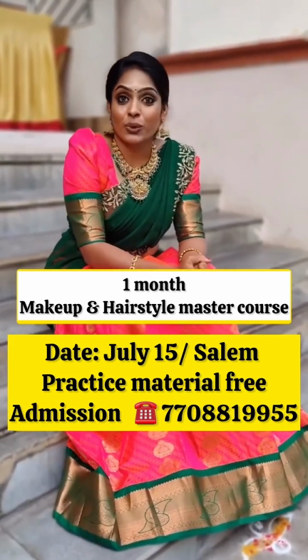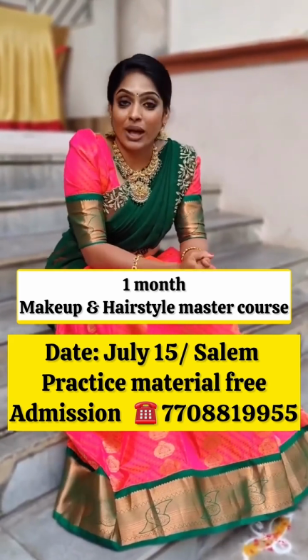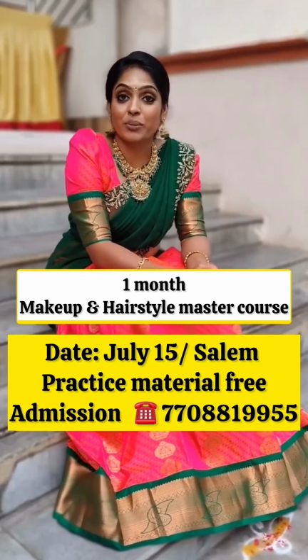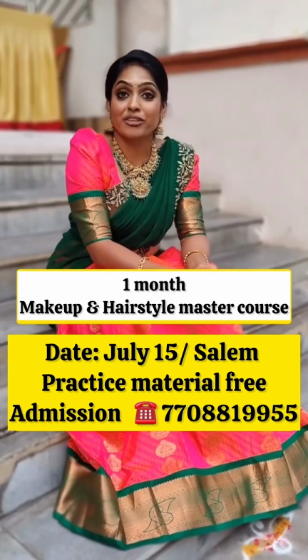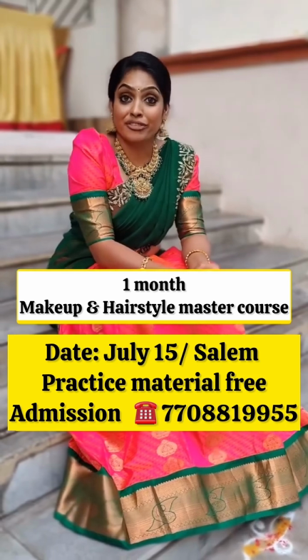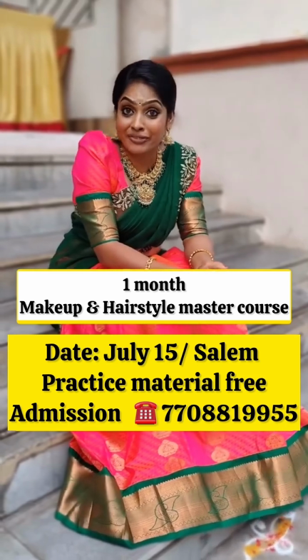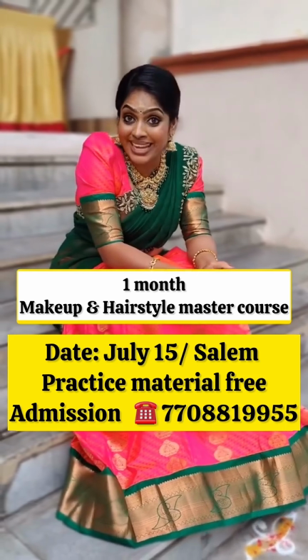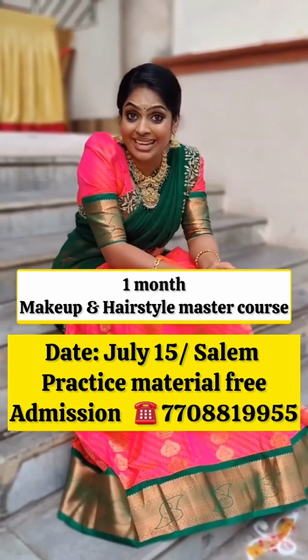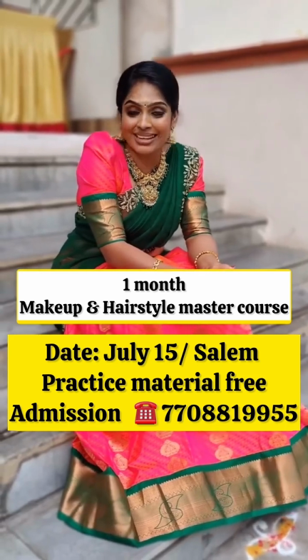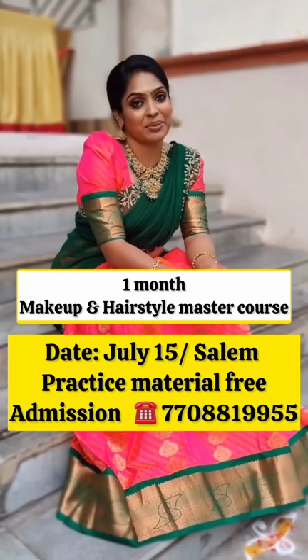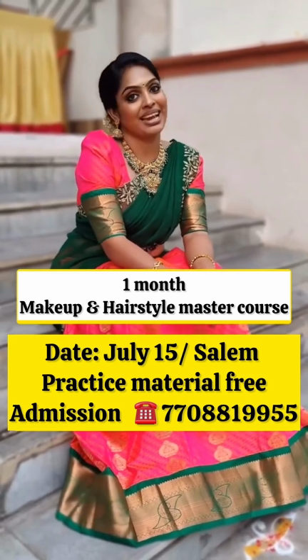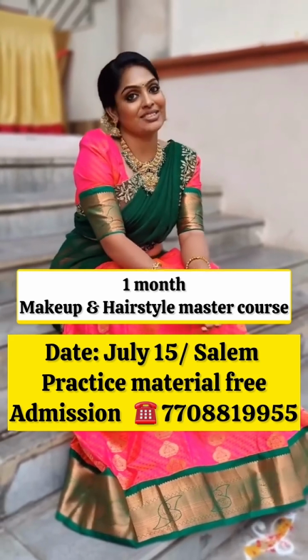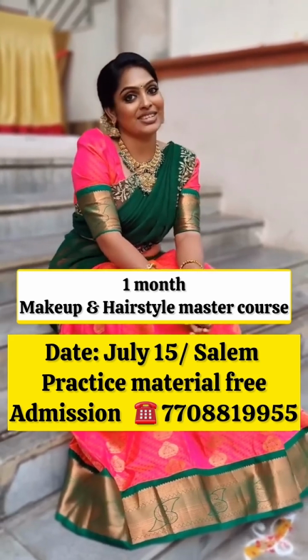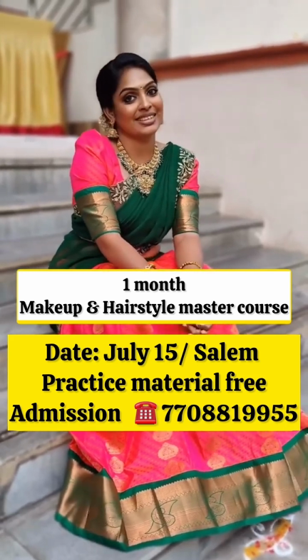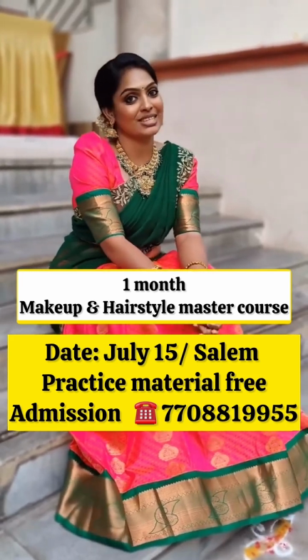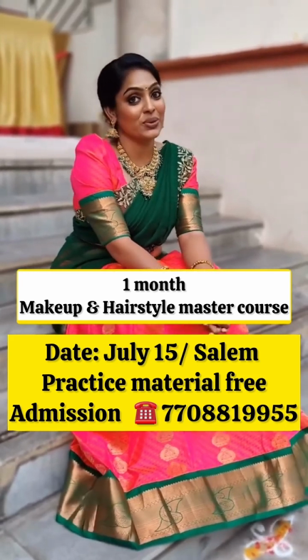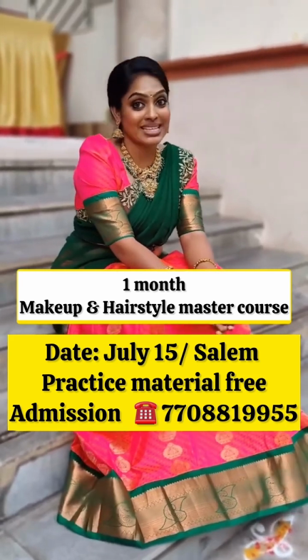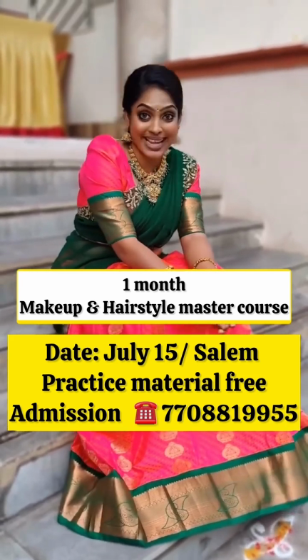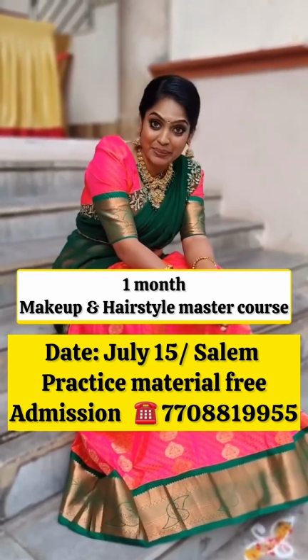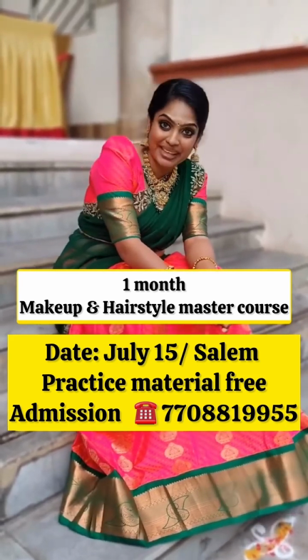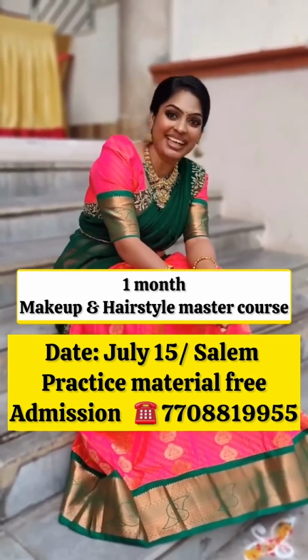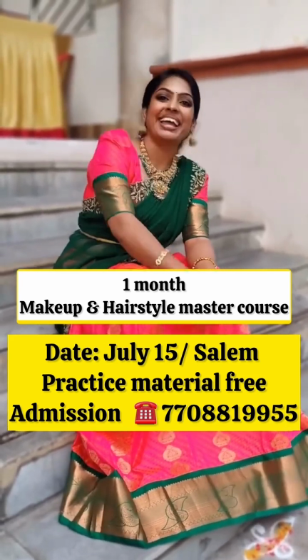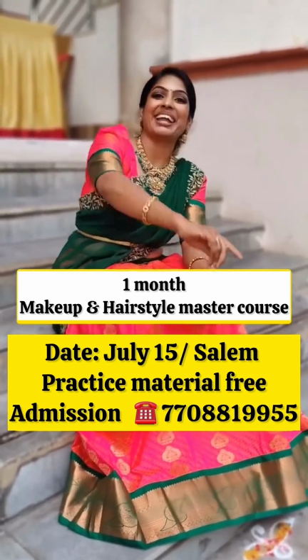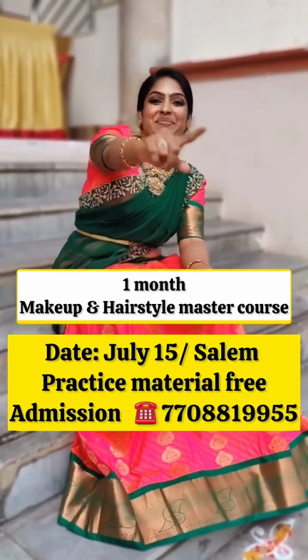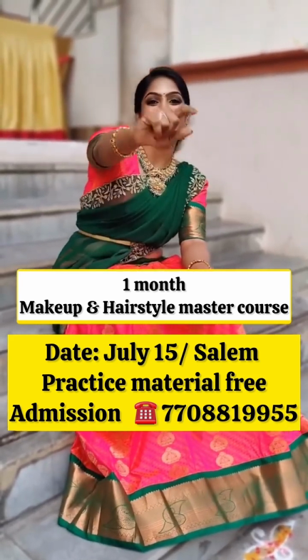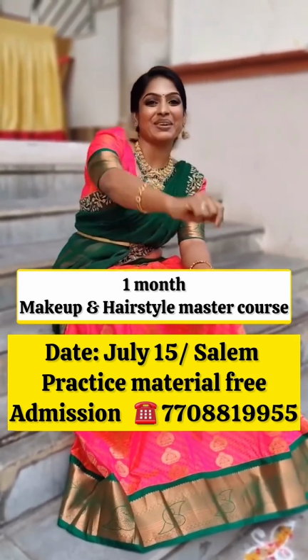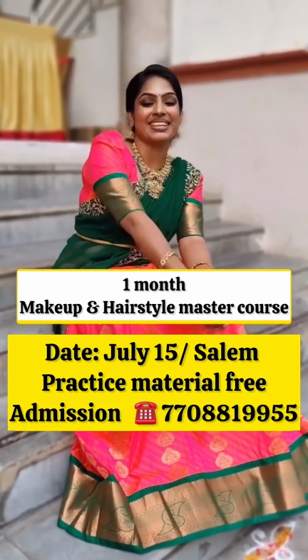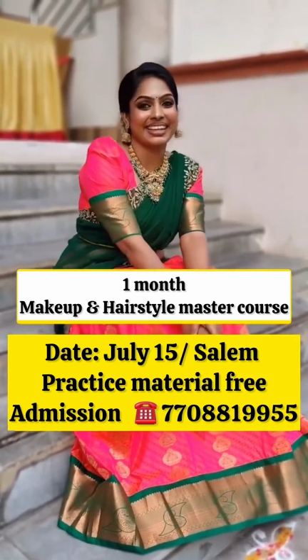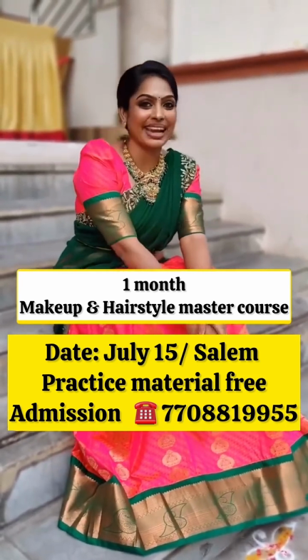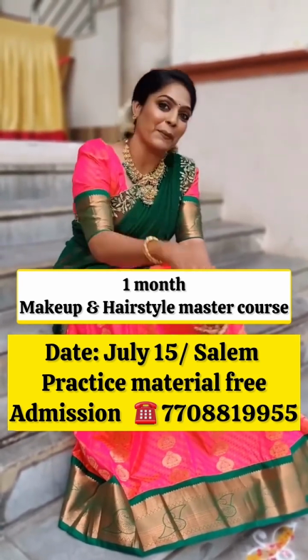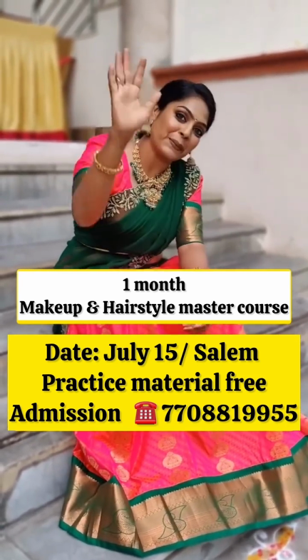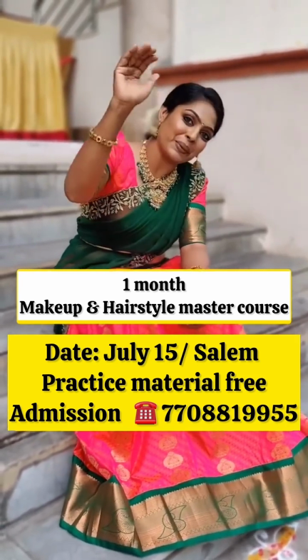July 15th, we will see you at the Lillaz Fashion Institute in Salem. Bye bye!